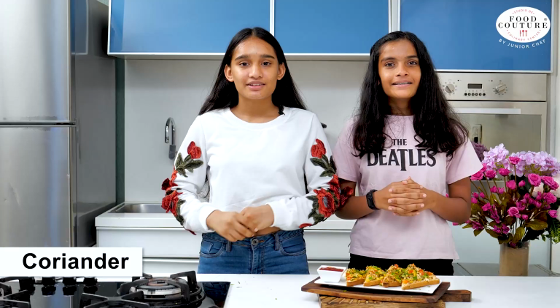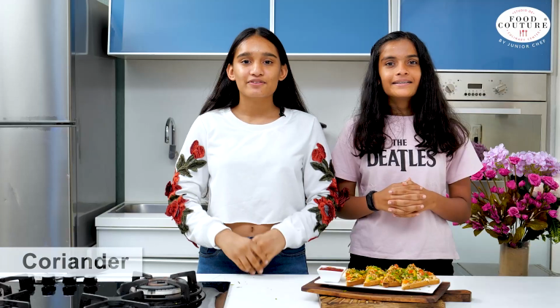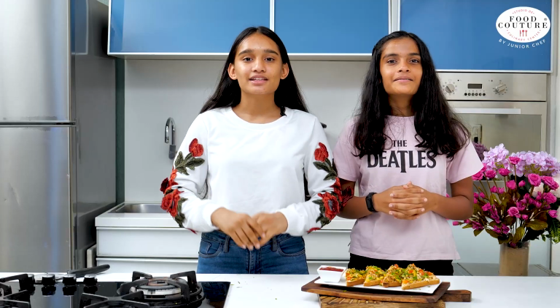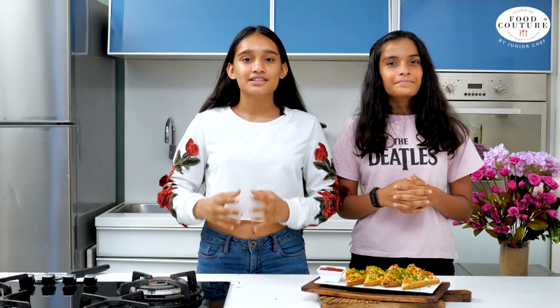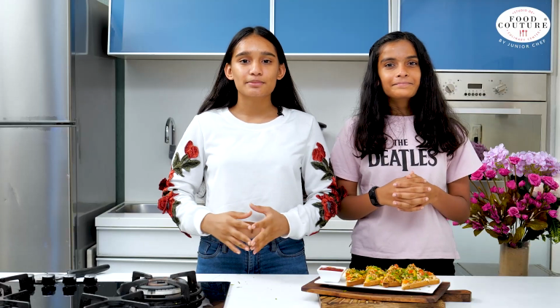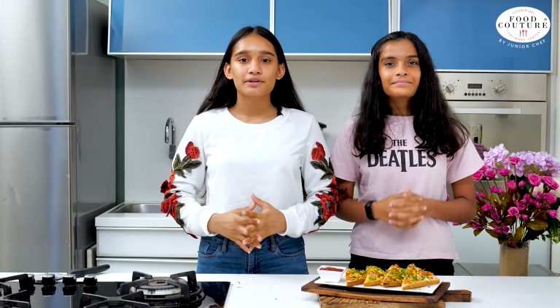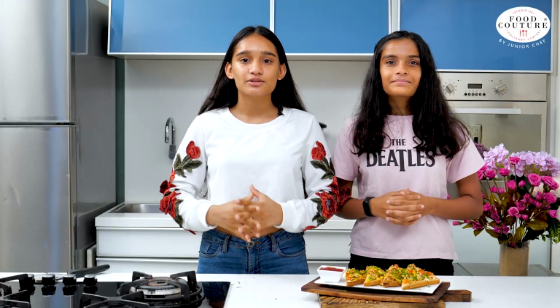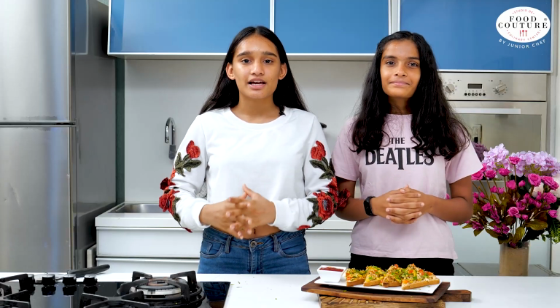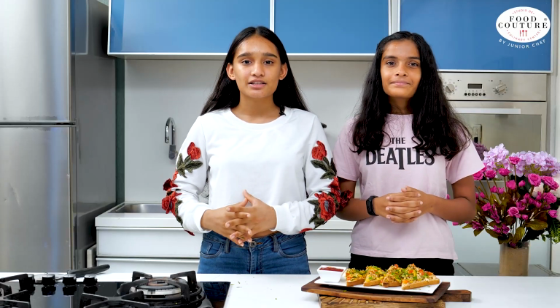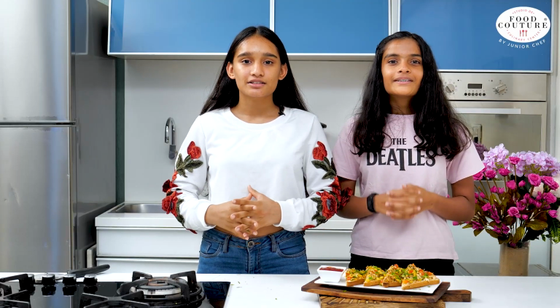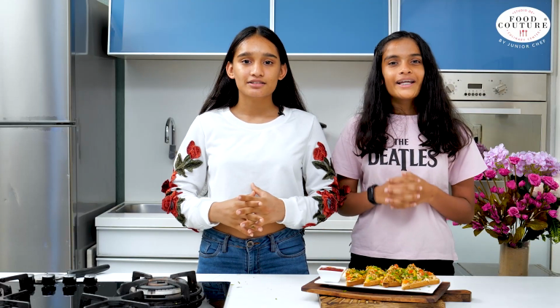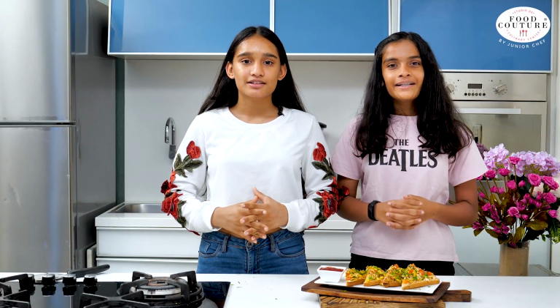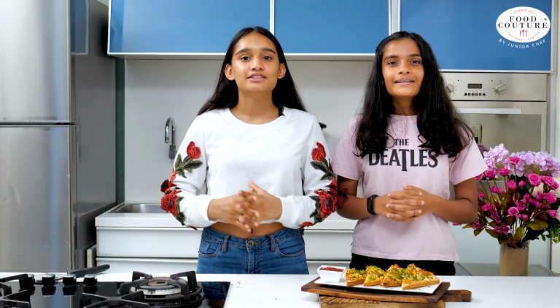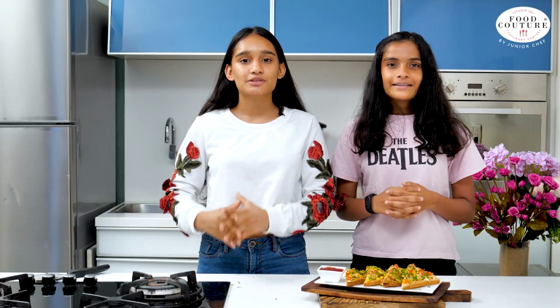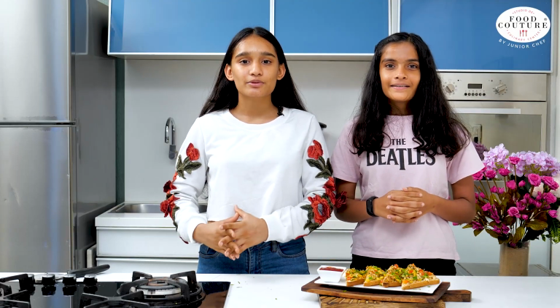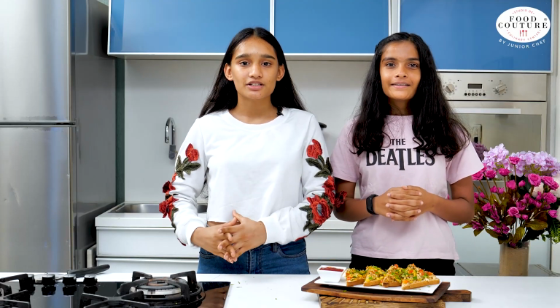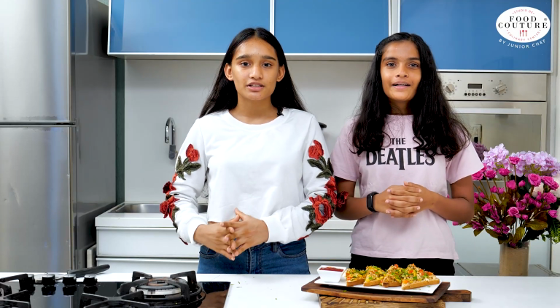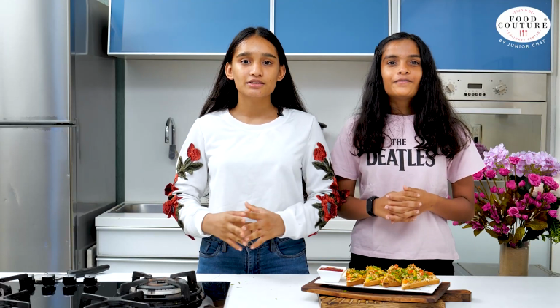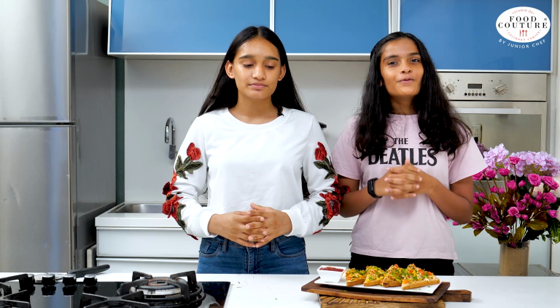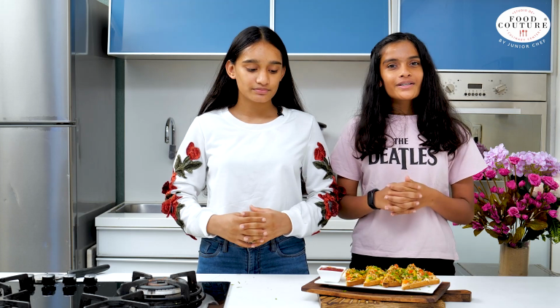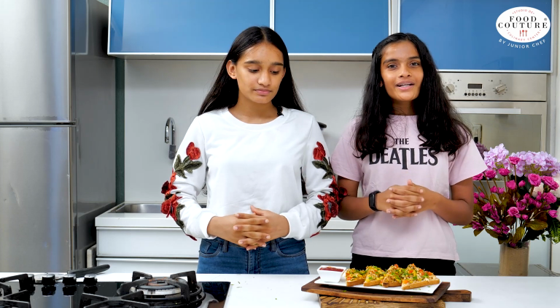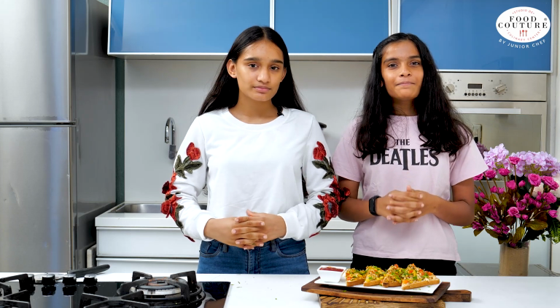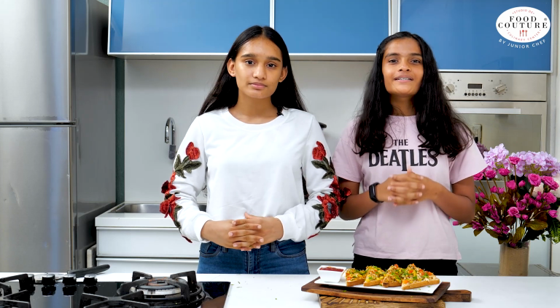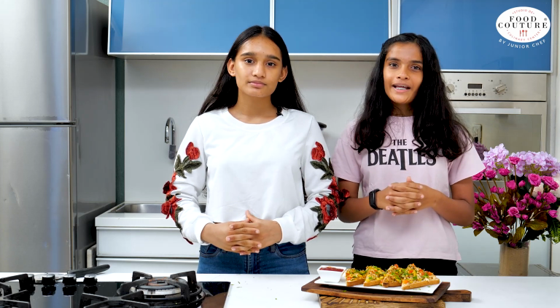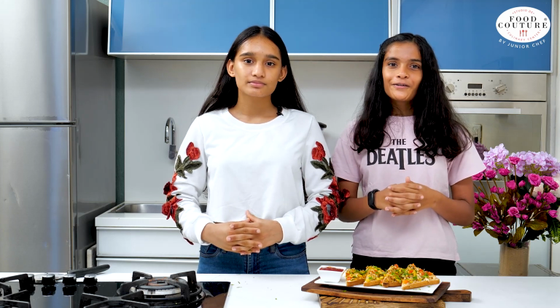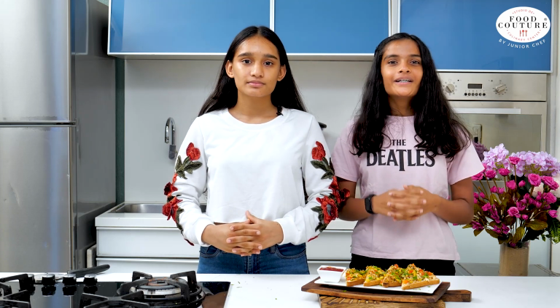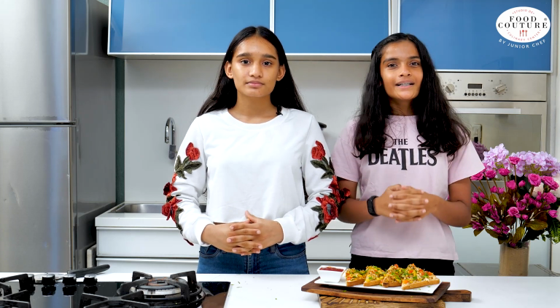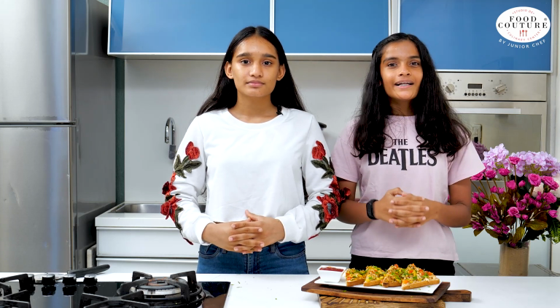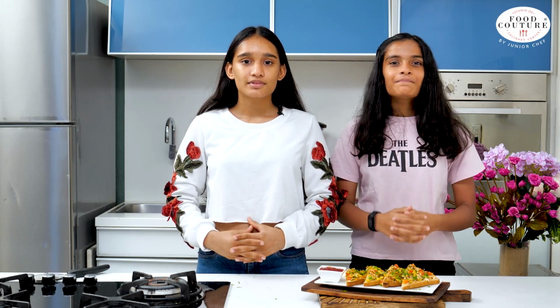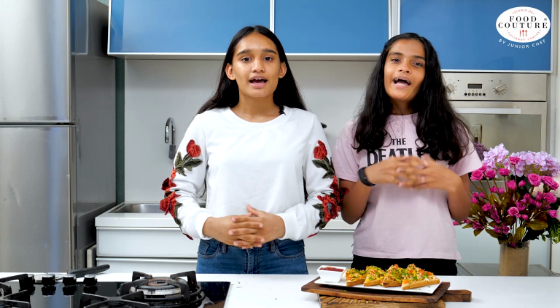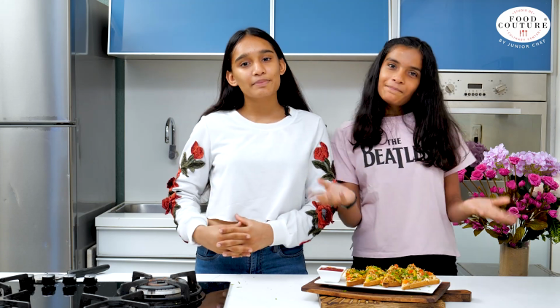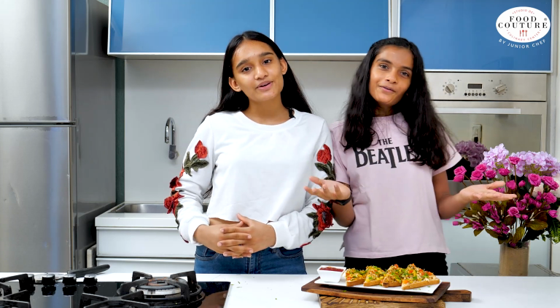If you like this recipe, please do like, share, and subscribe to our channel. For more such recipes, stay tuned. Till then, Happy cooking!